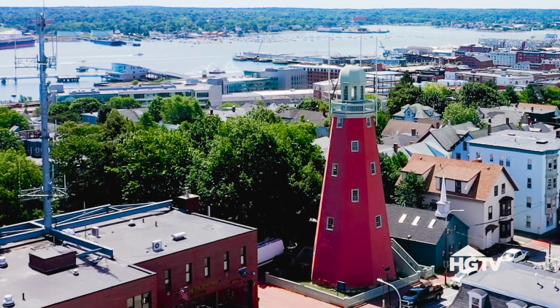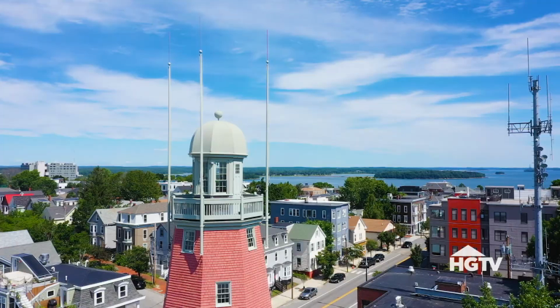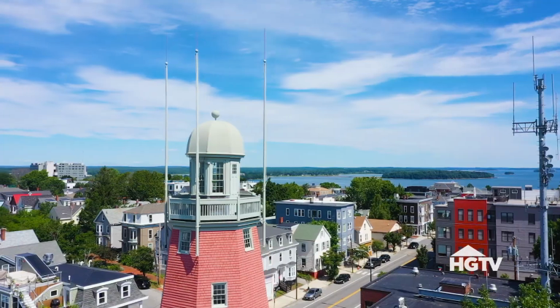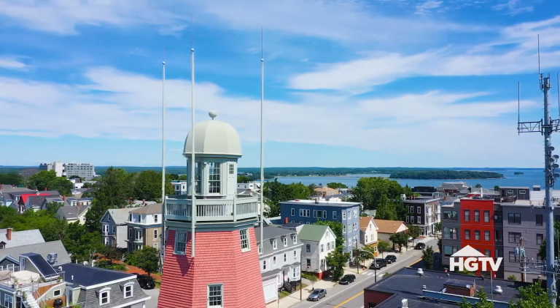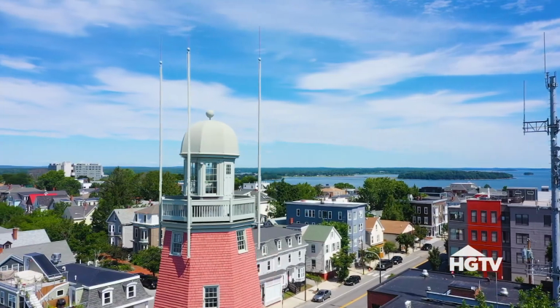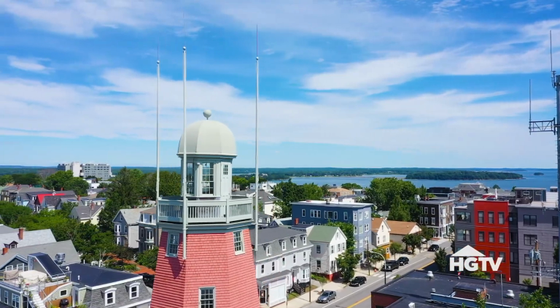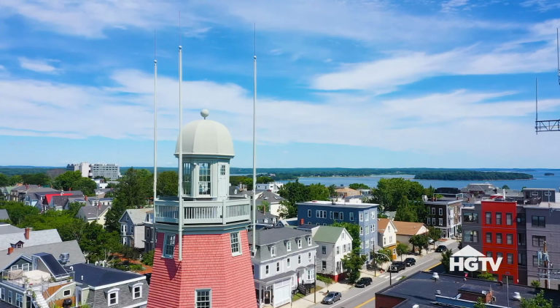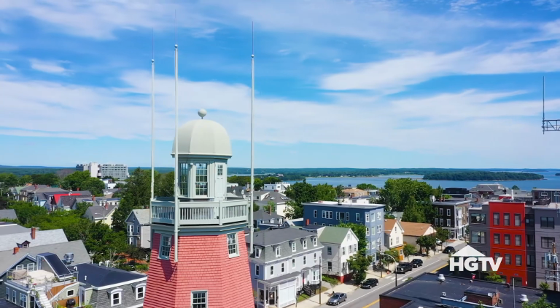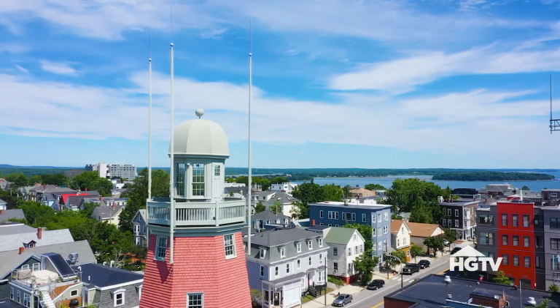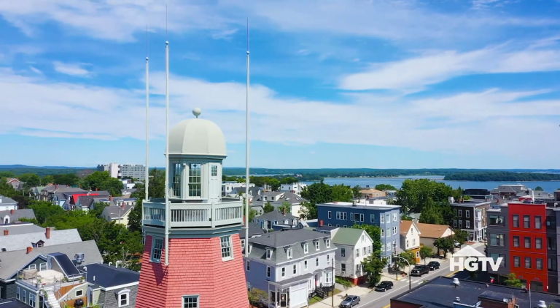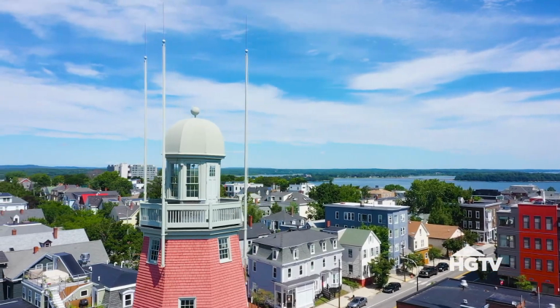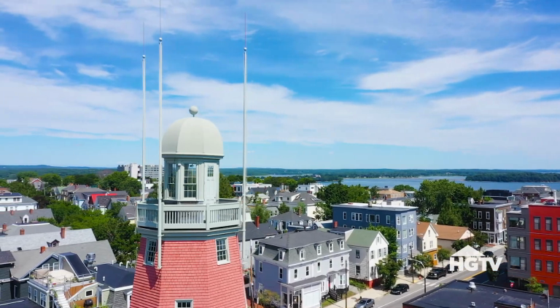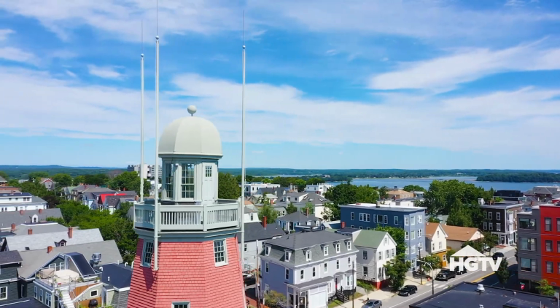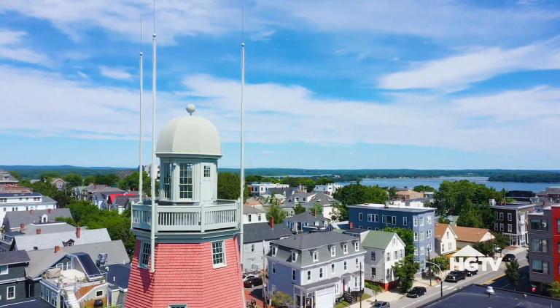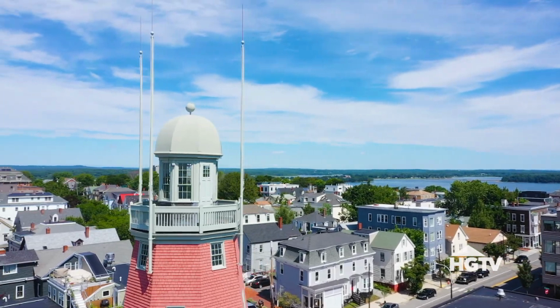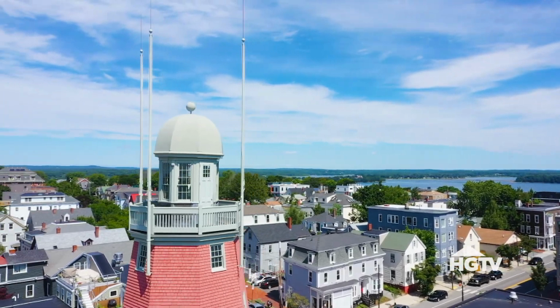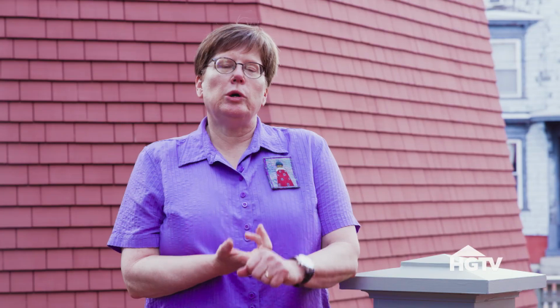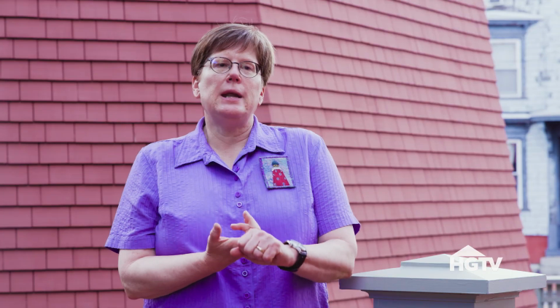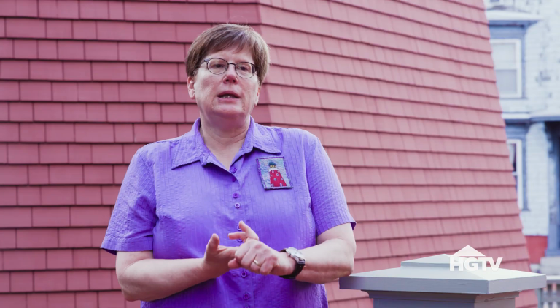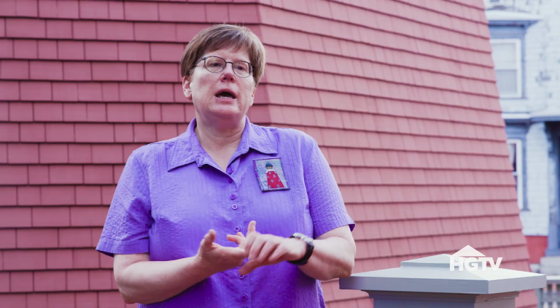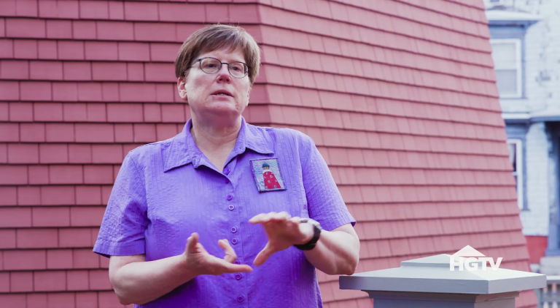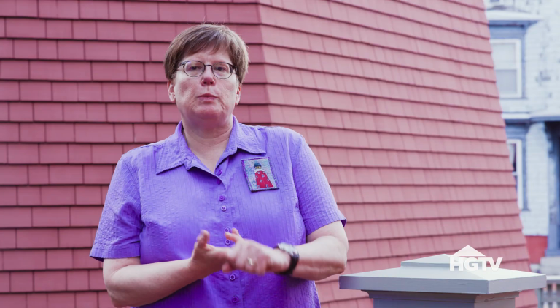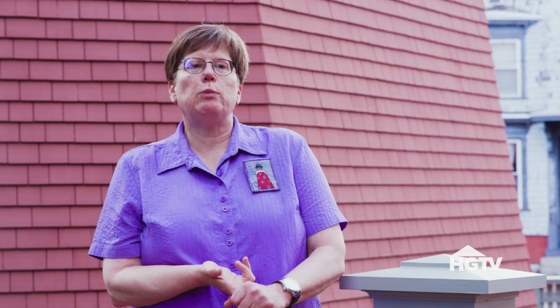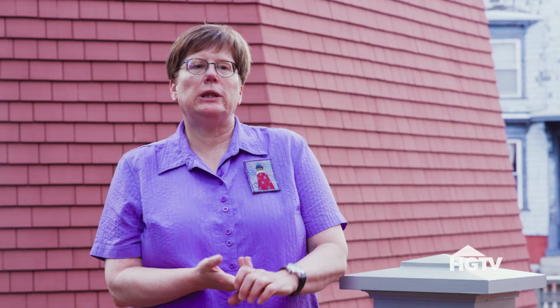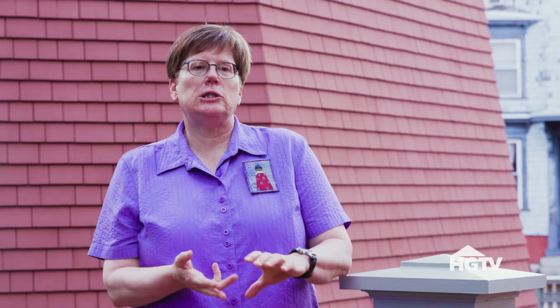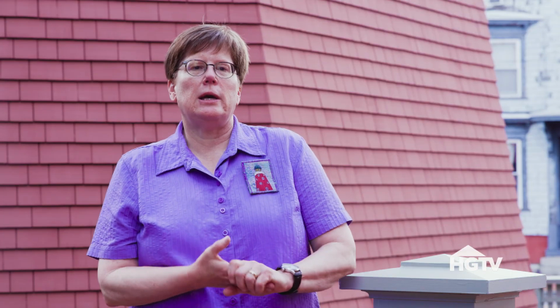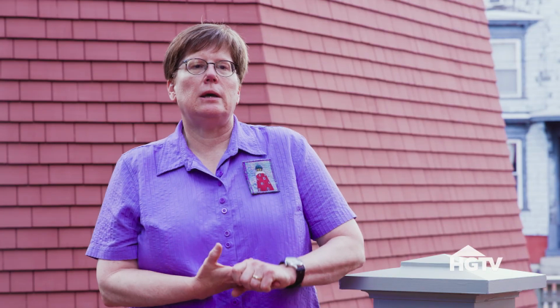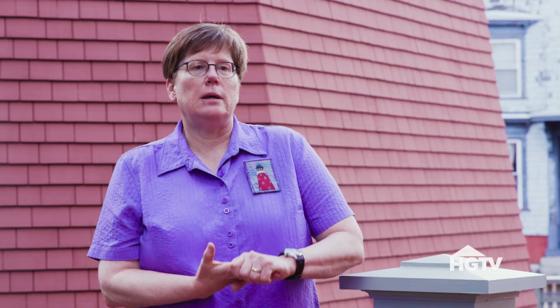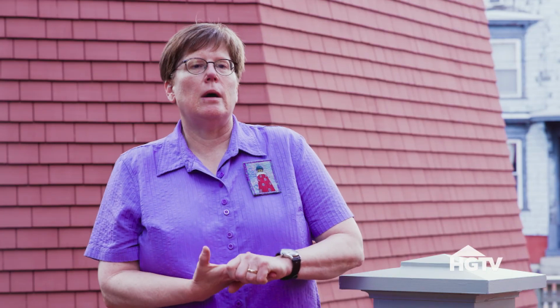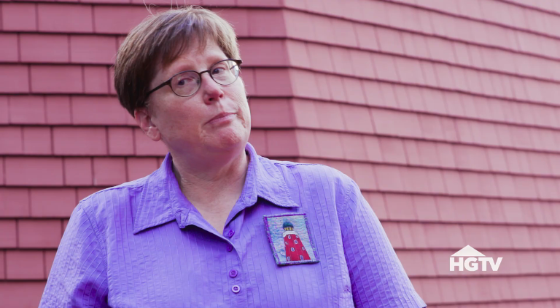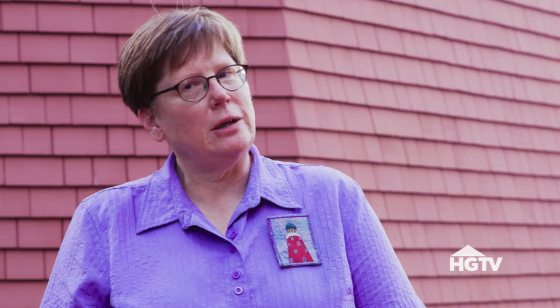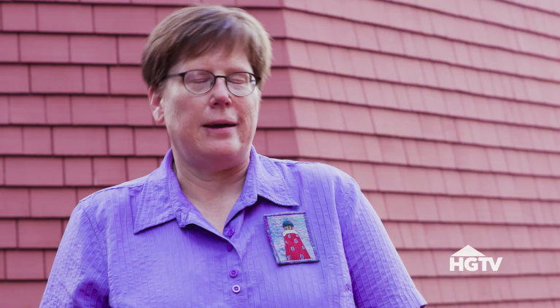The three lighthouses, as you can see from the top, are Portland Headlight, Springpoint Ledge Light, and Bug Light.